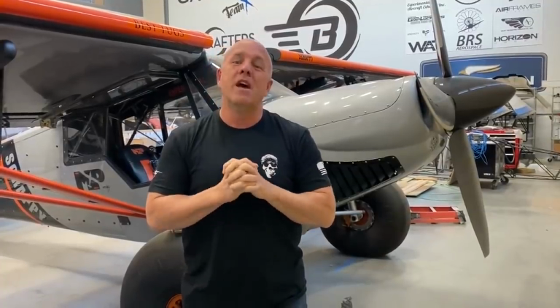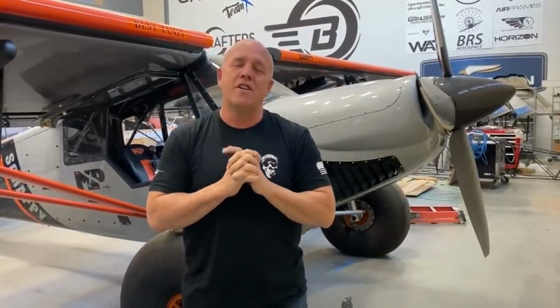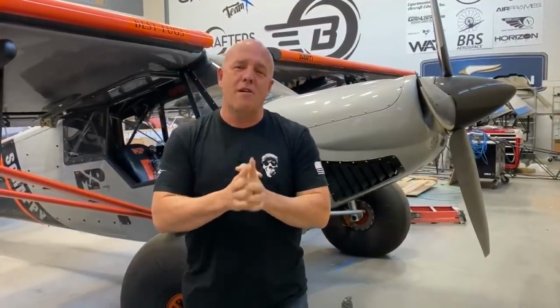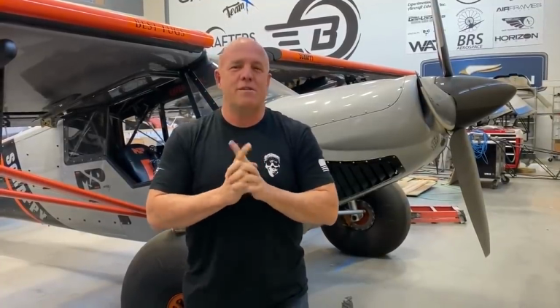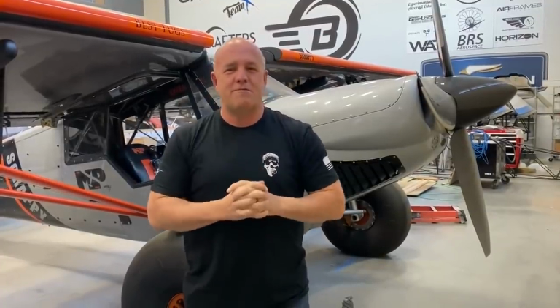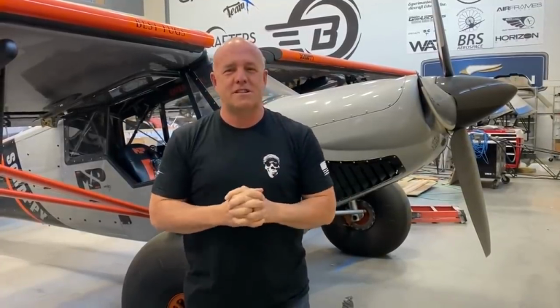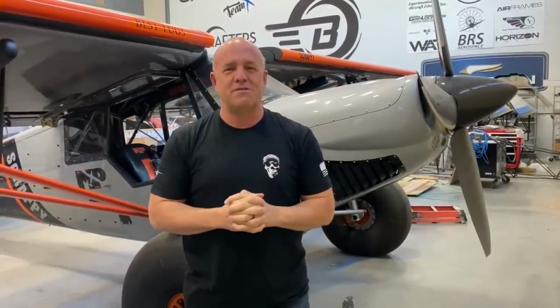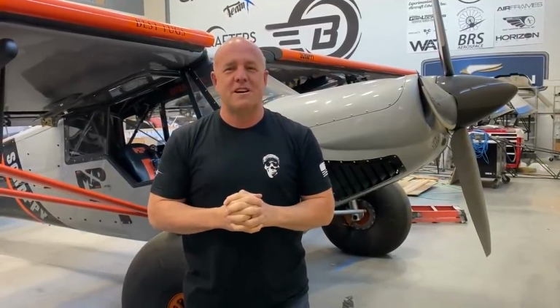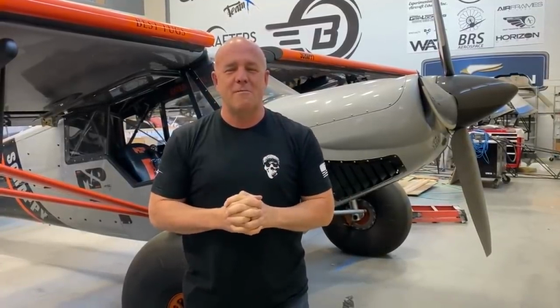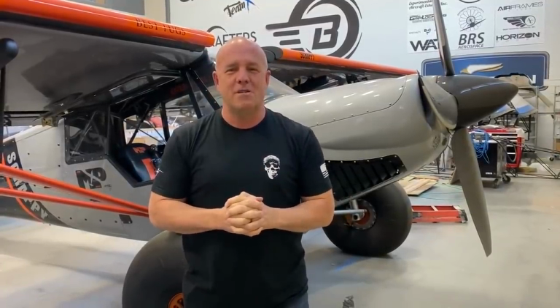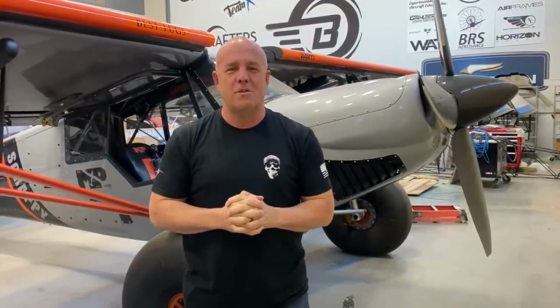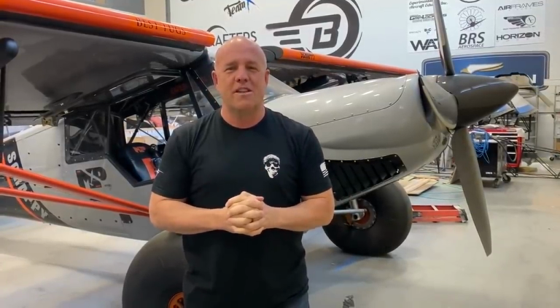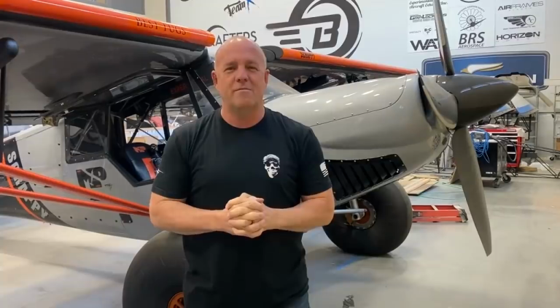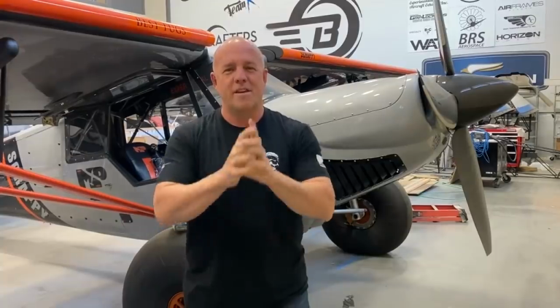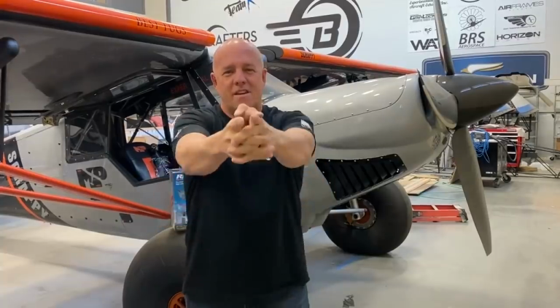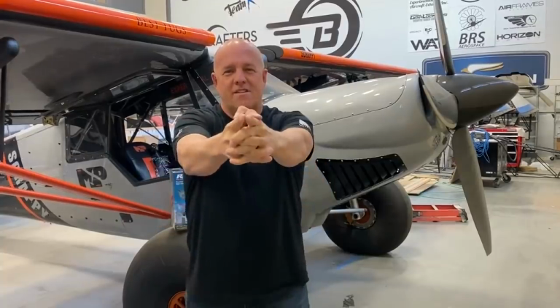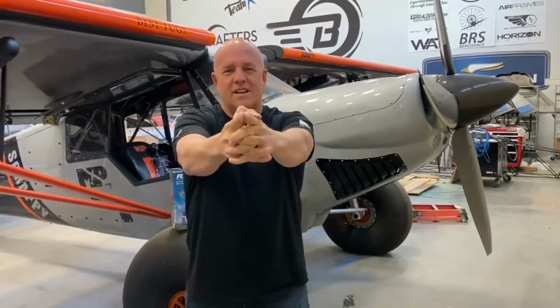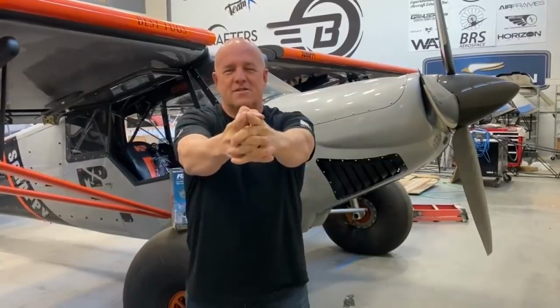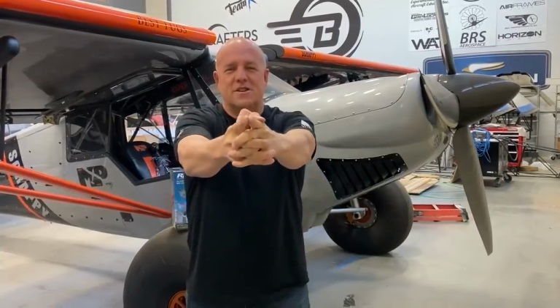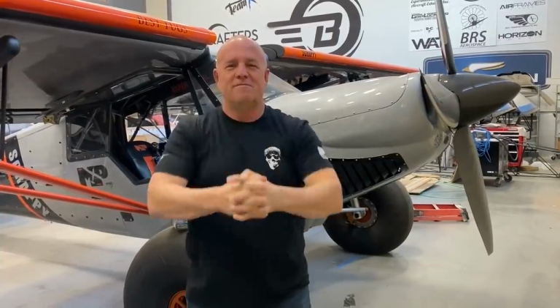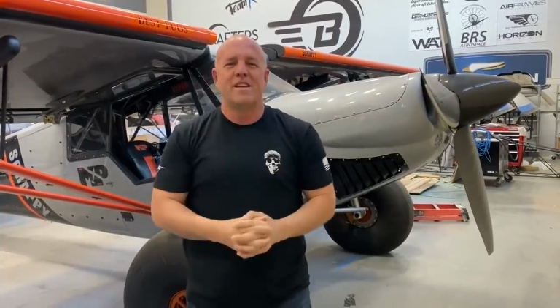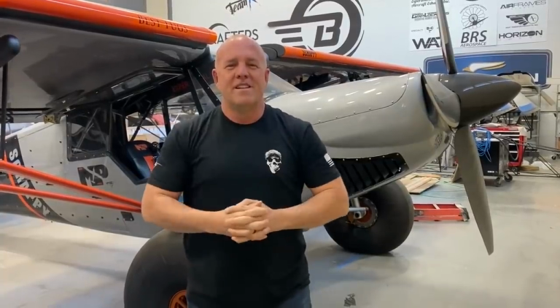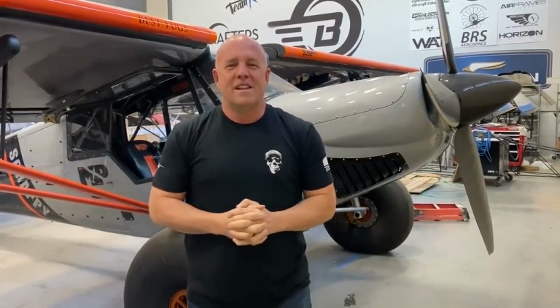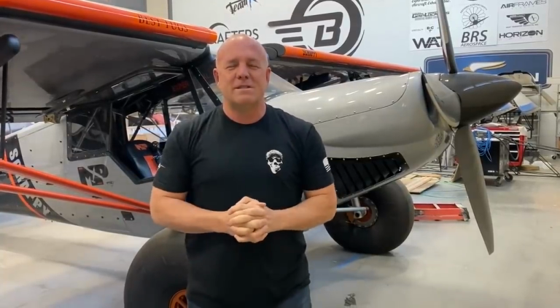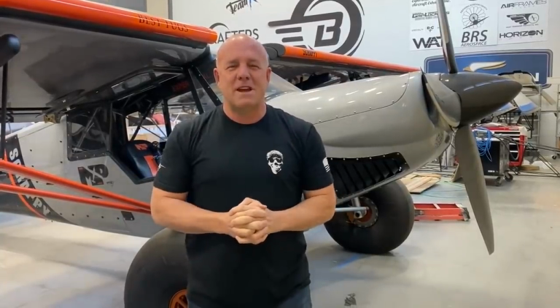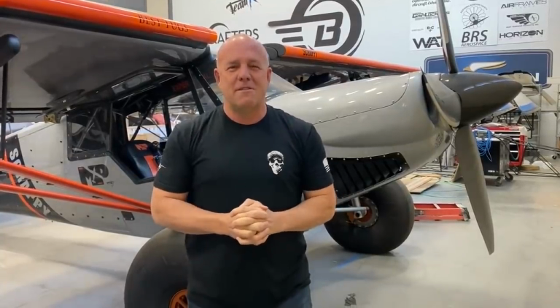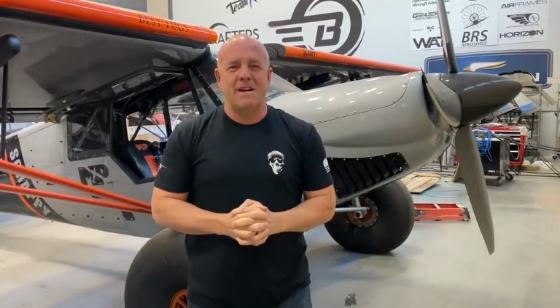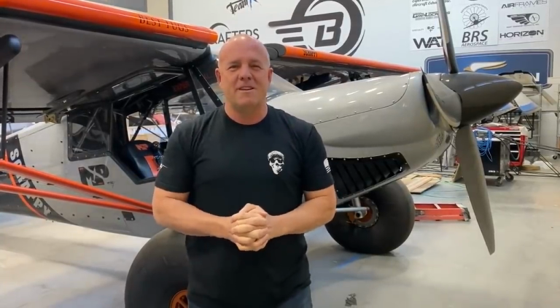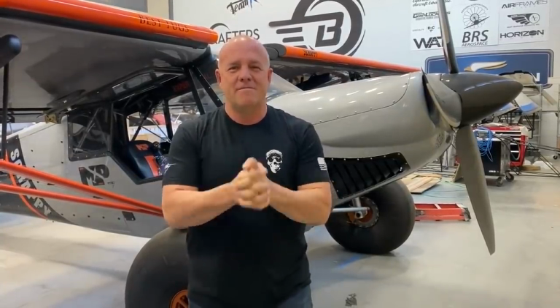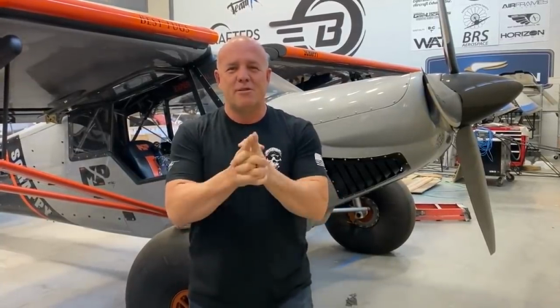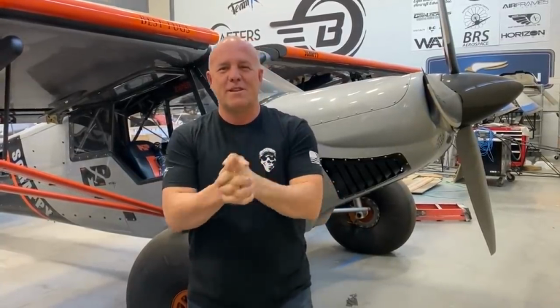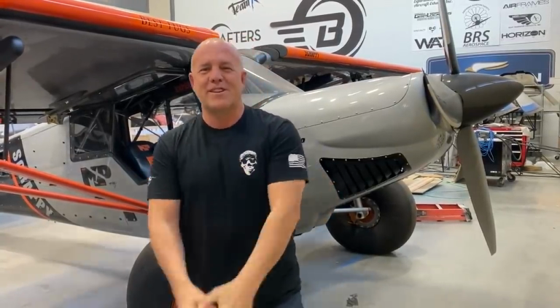You guys know the drill. Let's spend some time with our family and we'll get back to work.